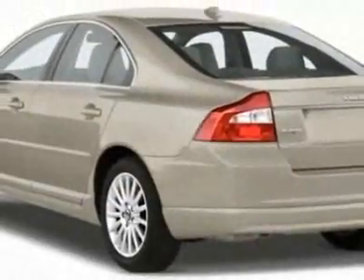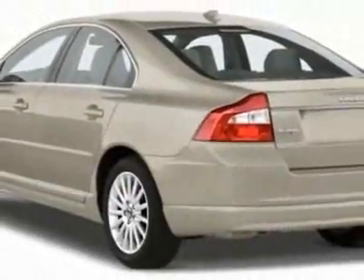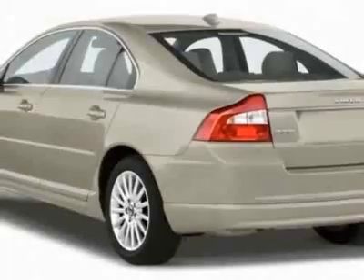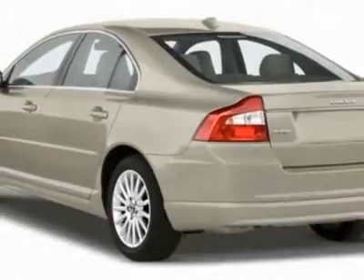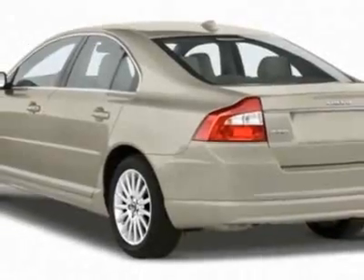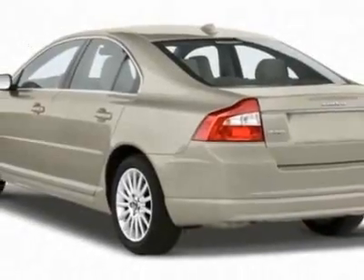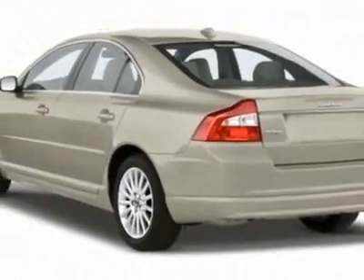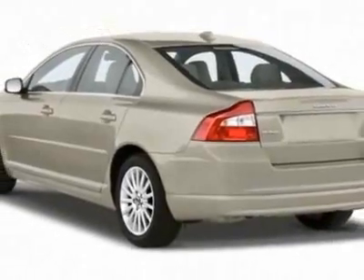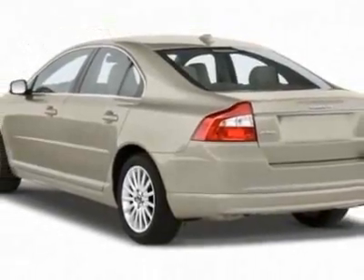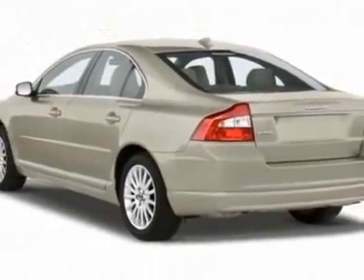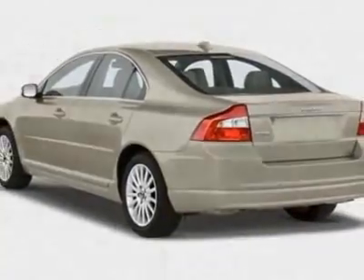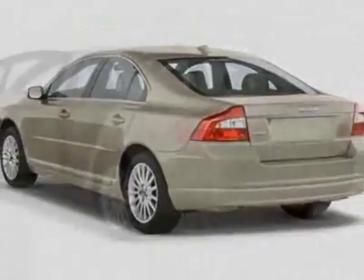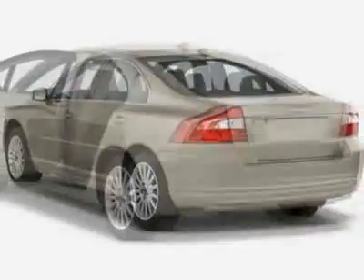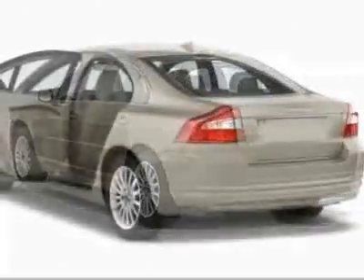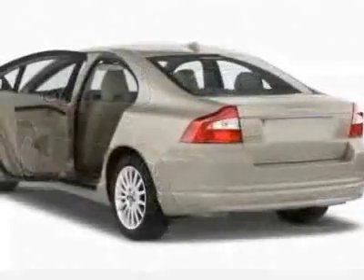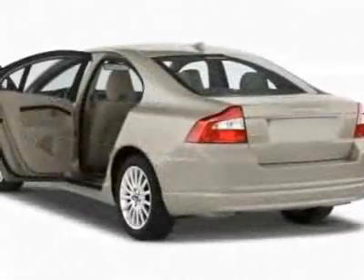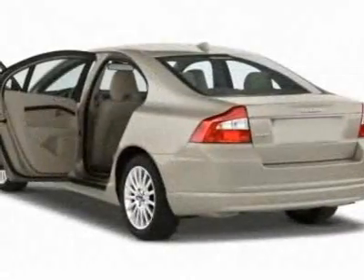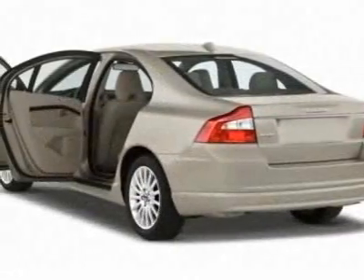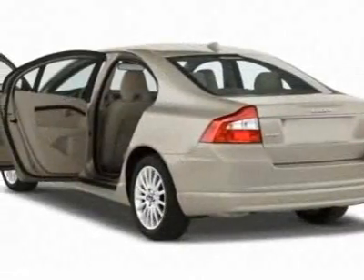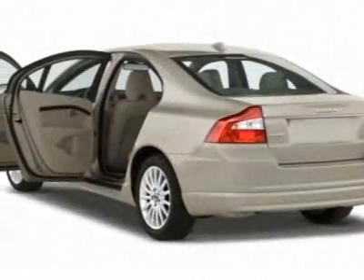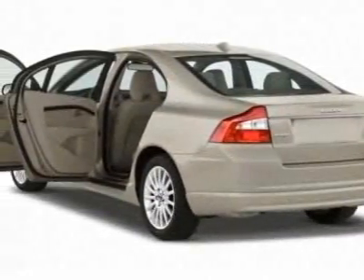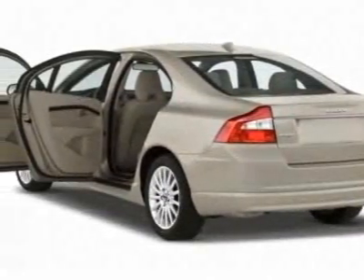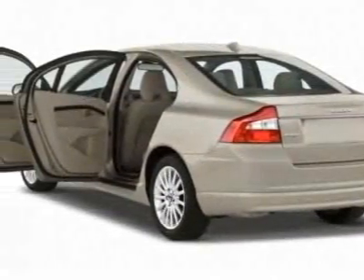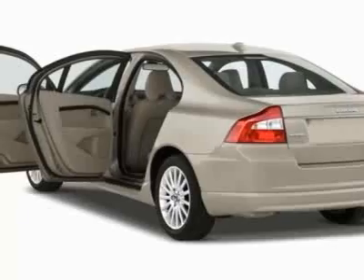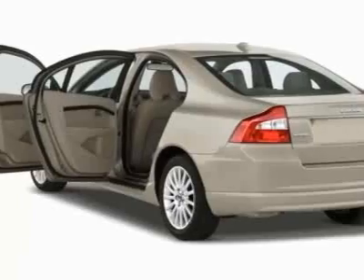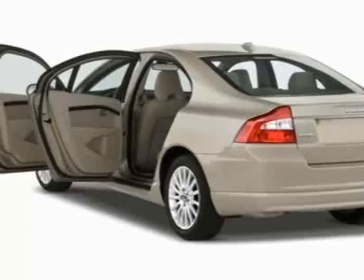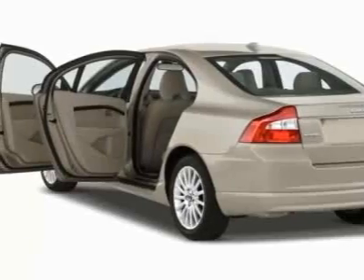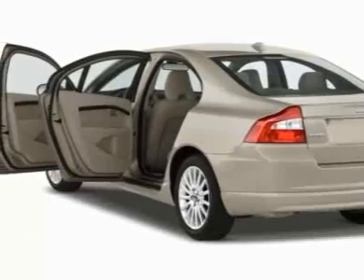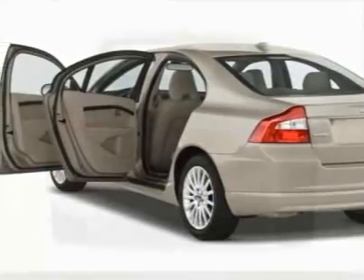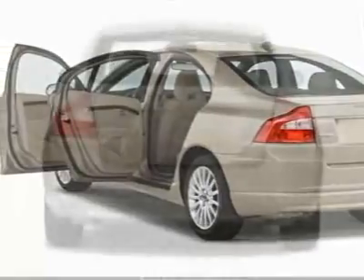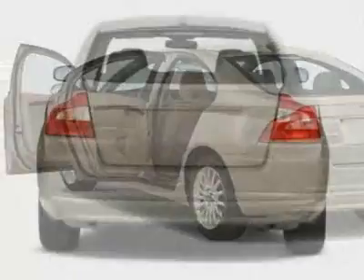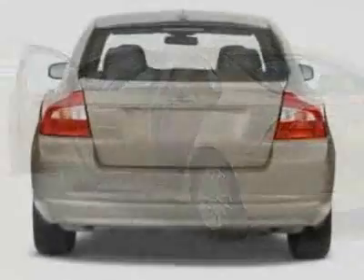This S80 boasts a 3.2-liter inline-six engine and has a six-speed automatic transmission.